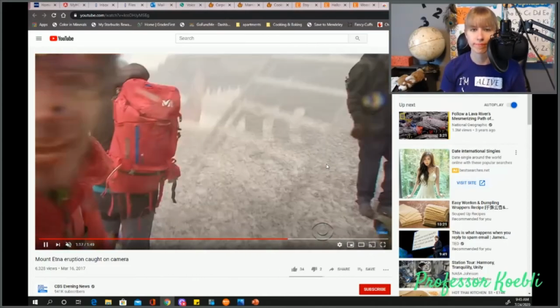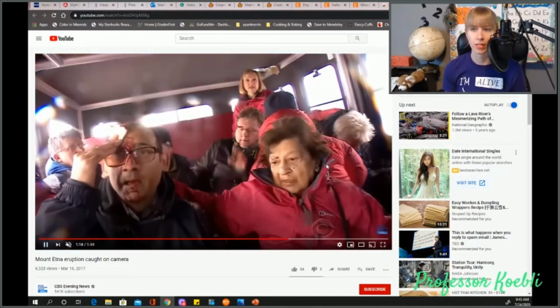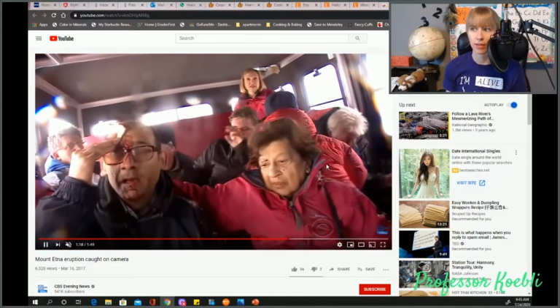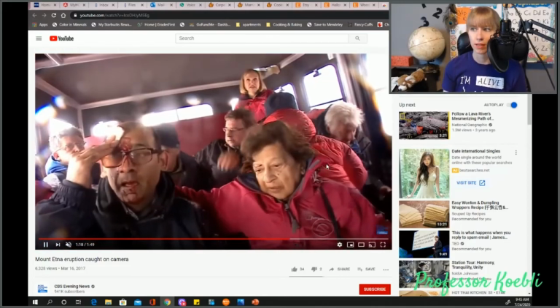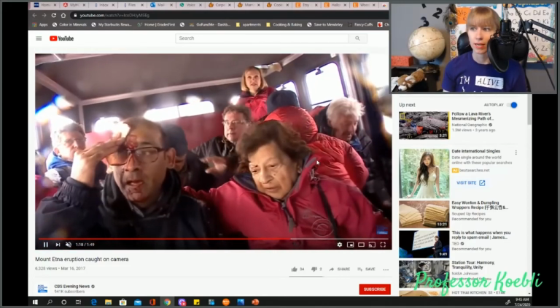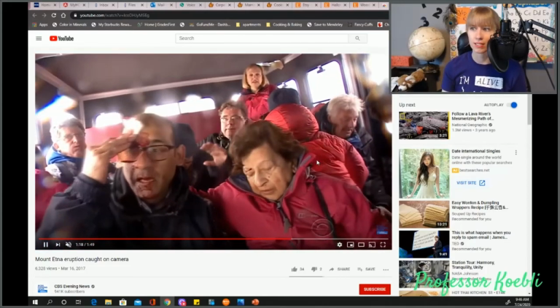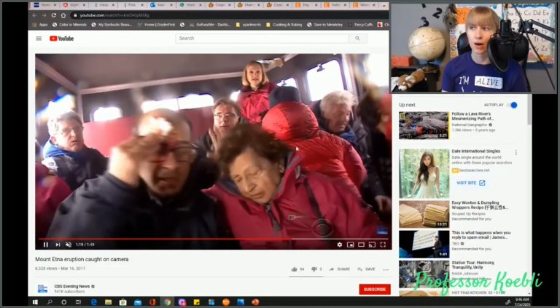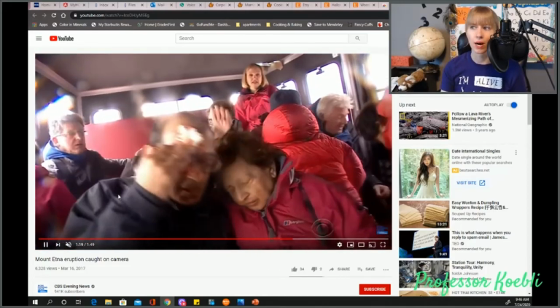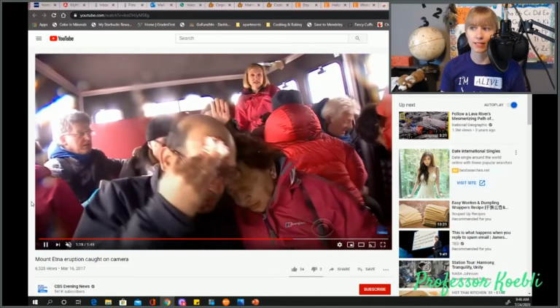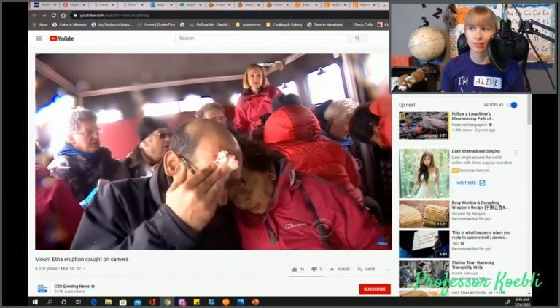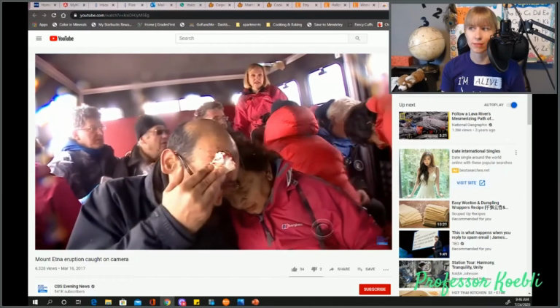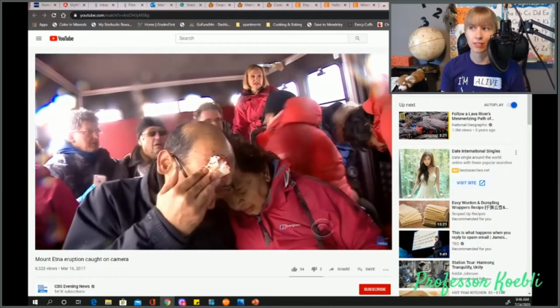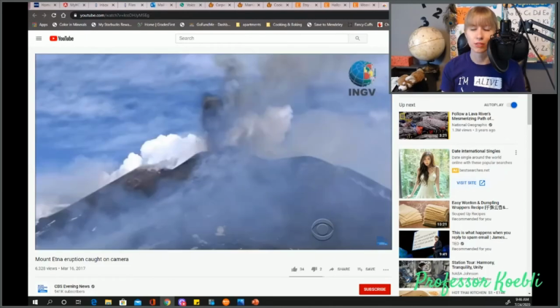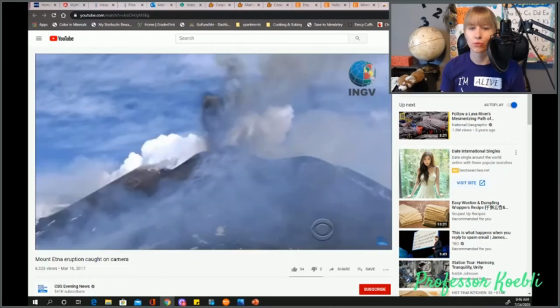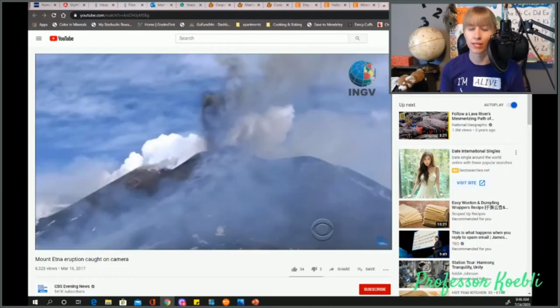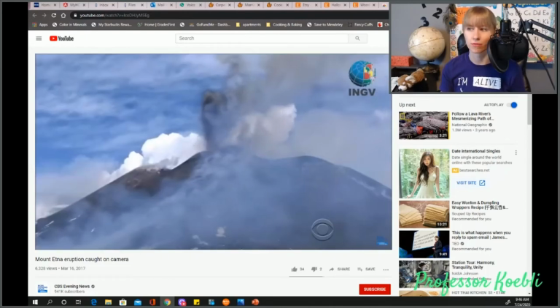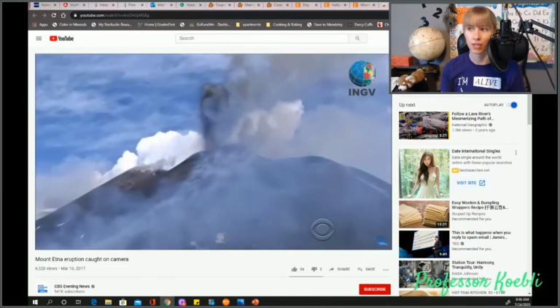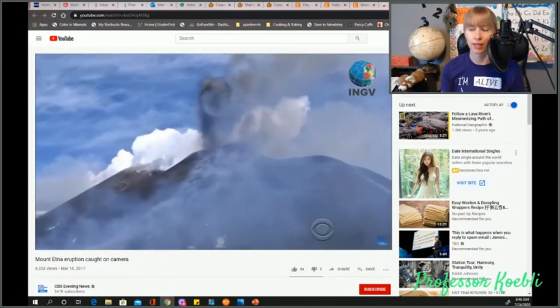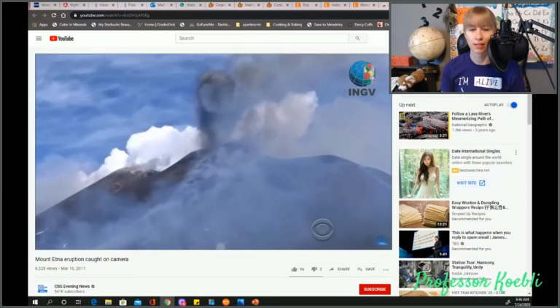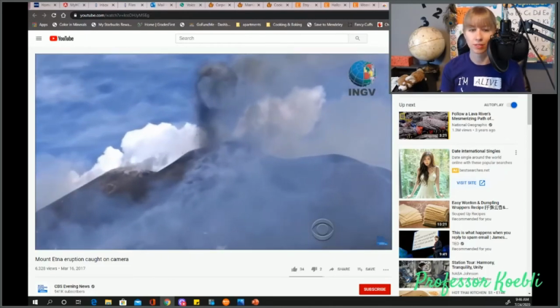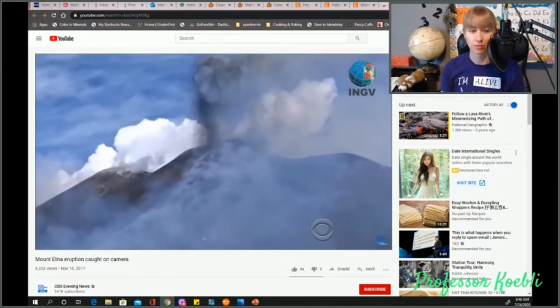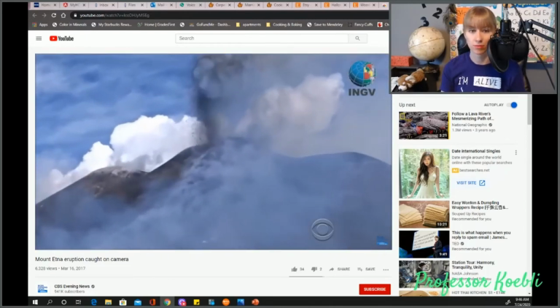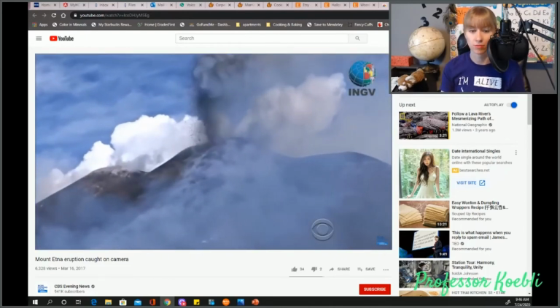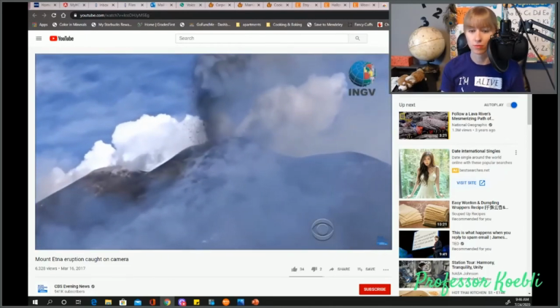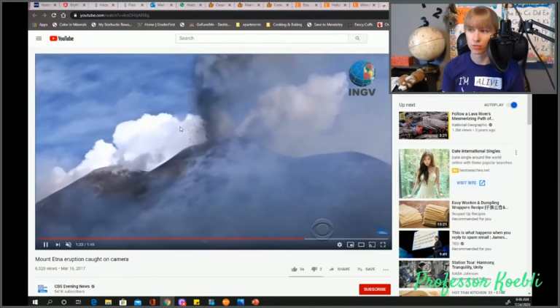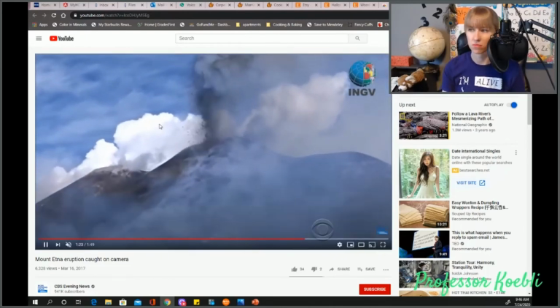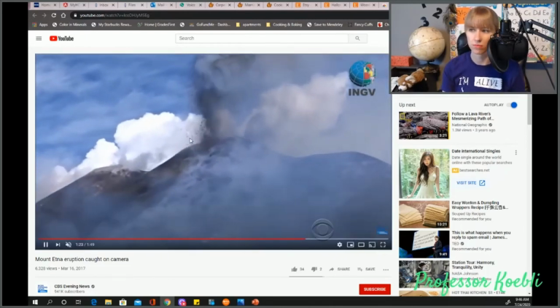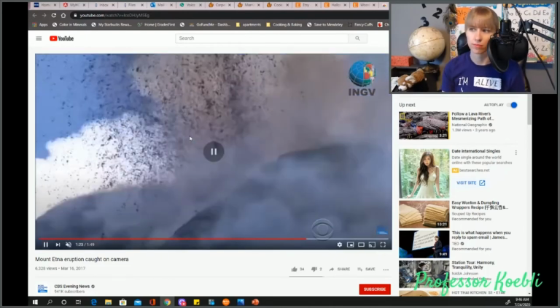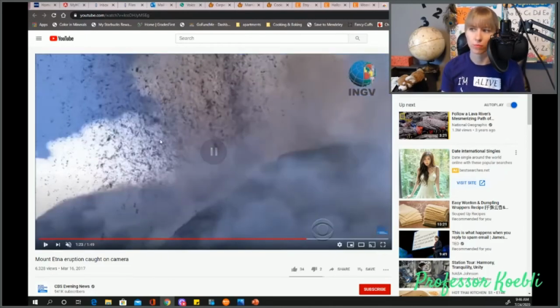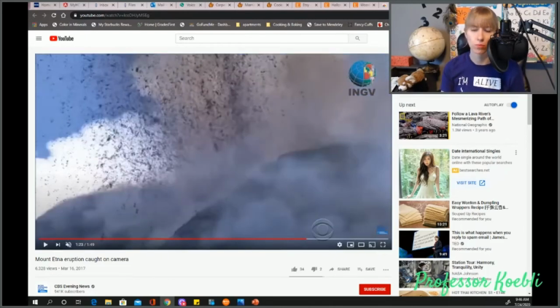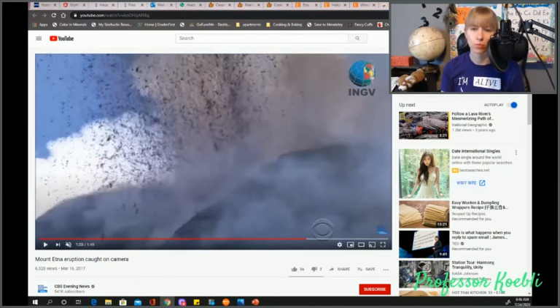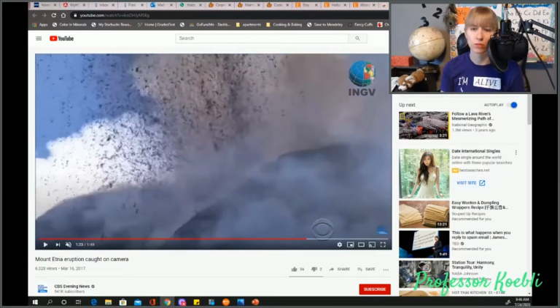It is not wise to be this close to an active volcanic edifice.